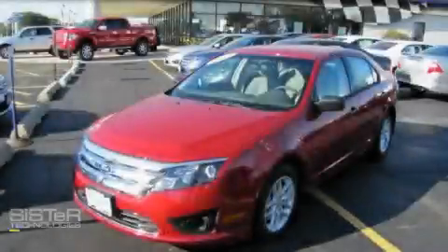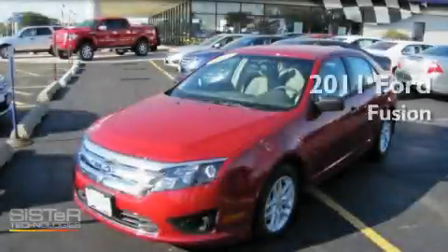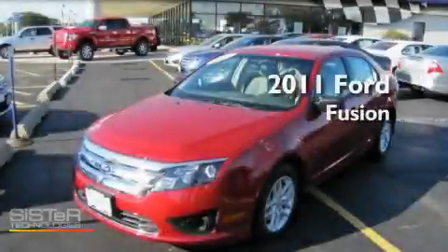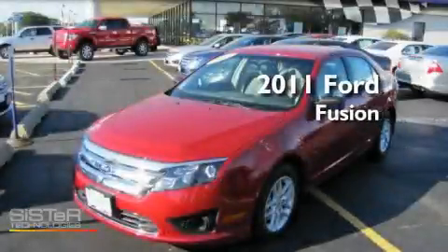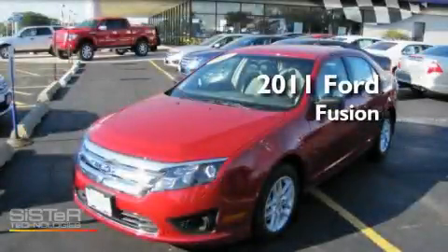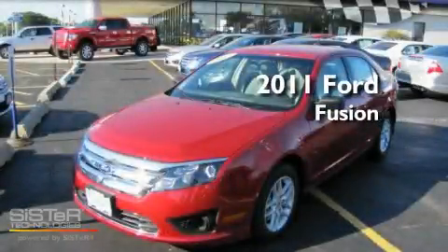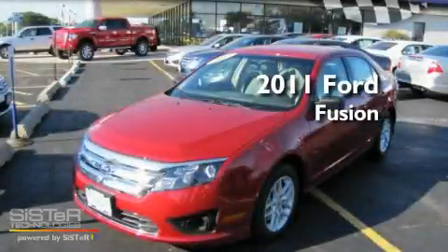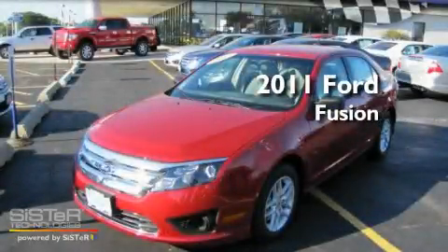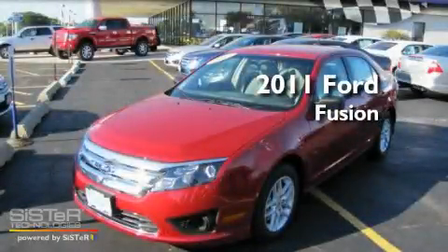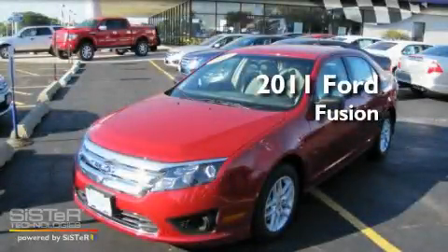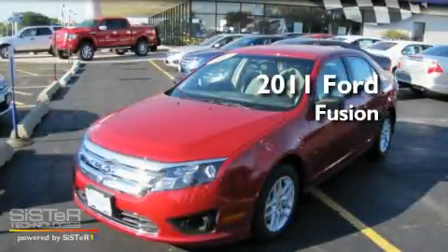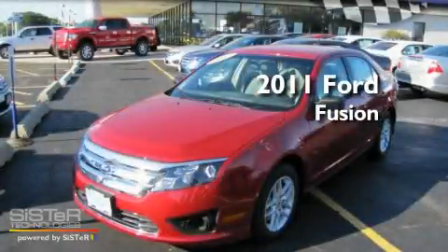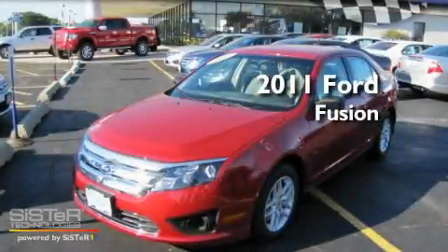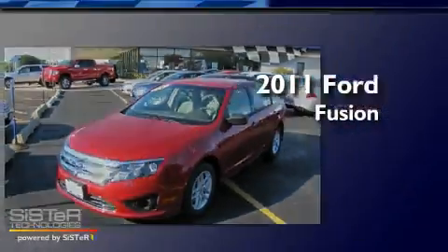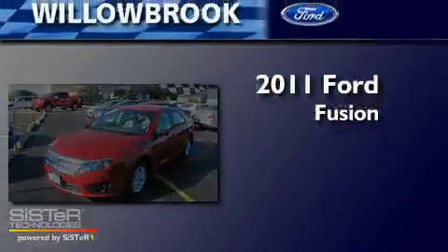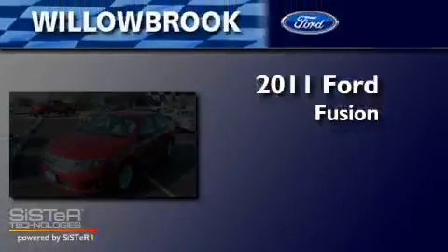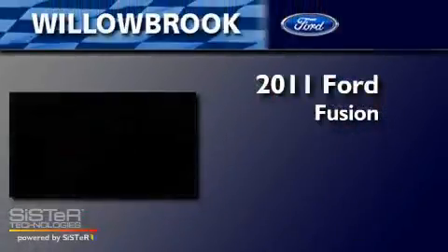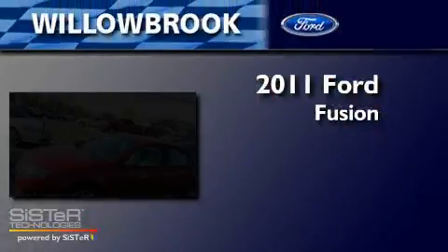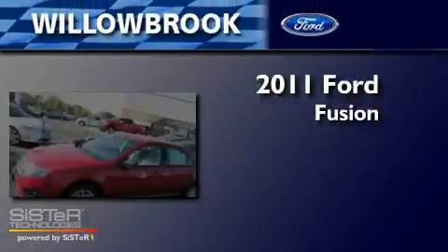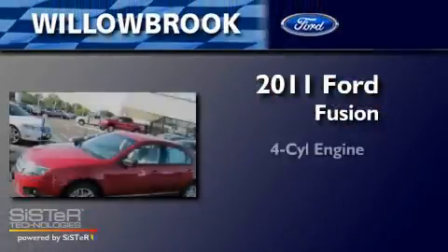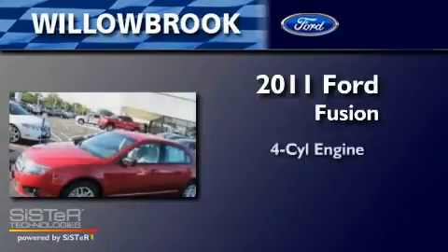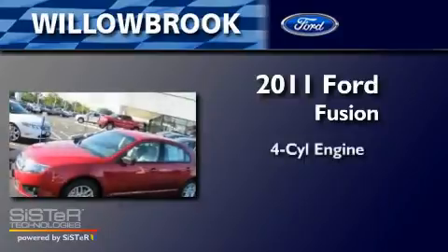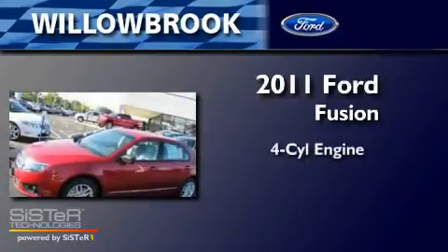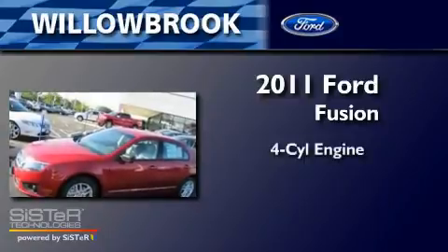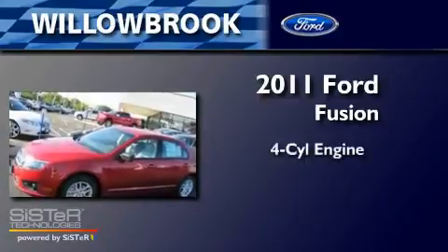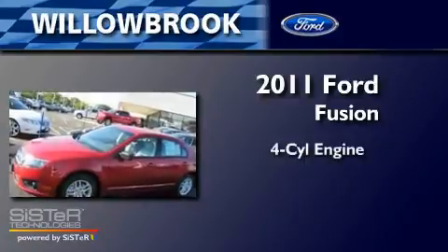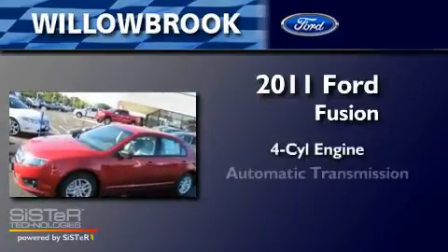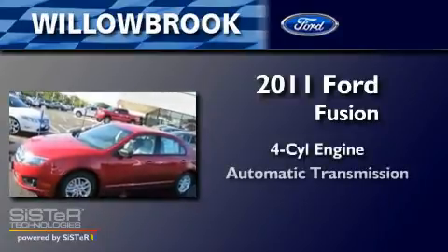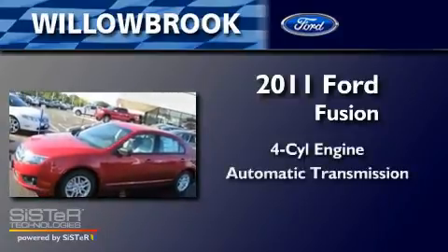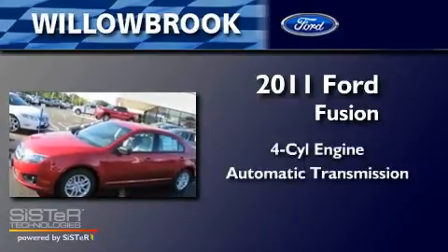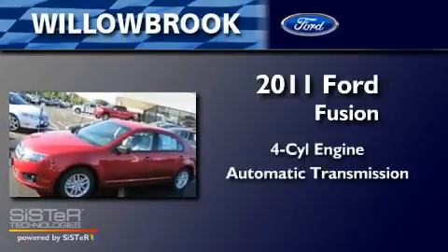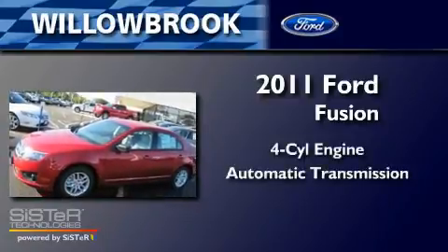This is a brand new 2011 Ford Fusion. It has a four-cylinder engine and an automatic transmission.